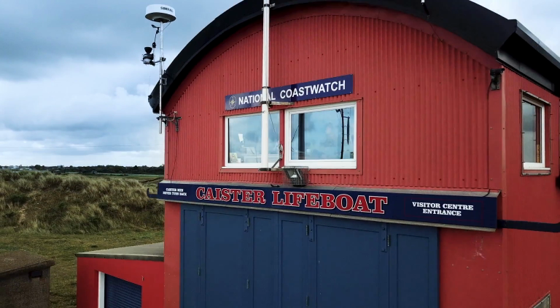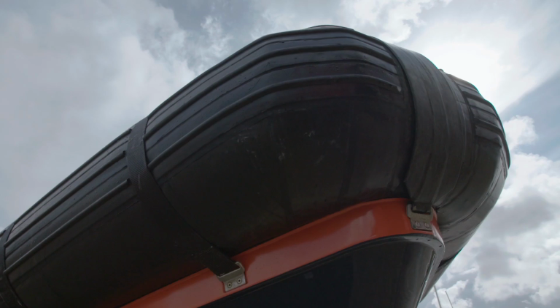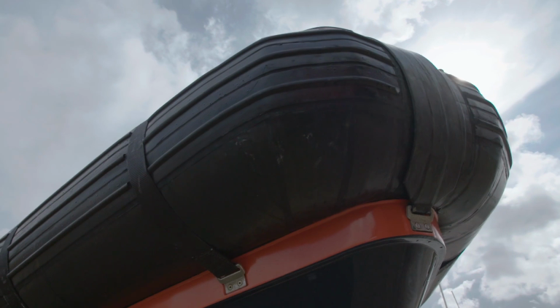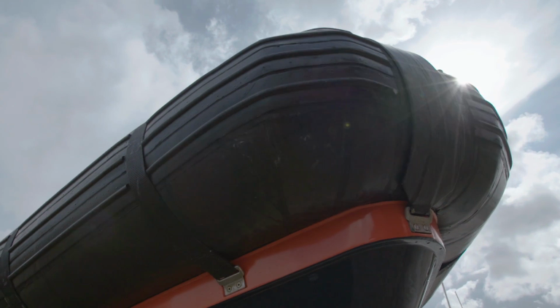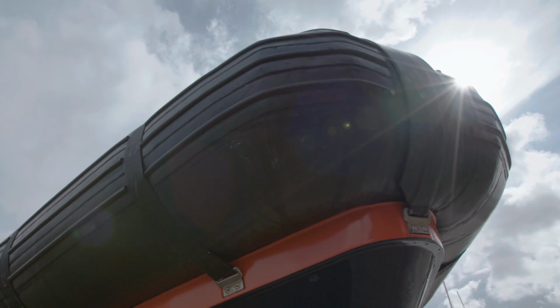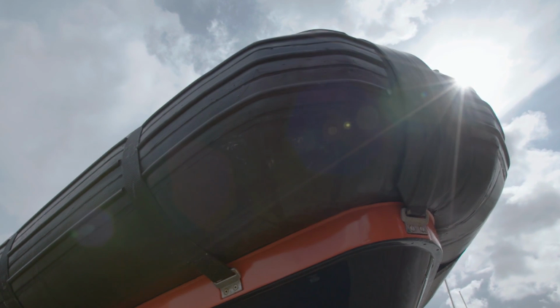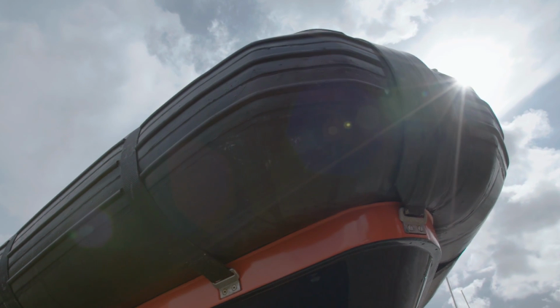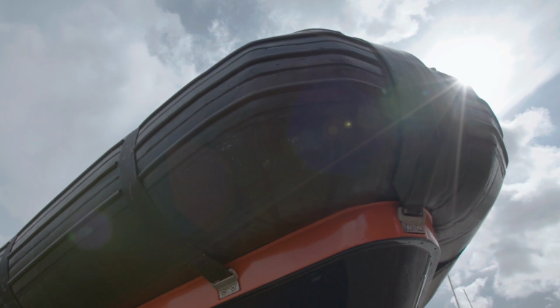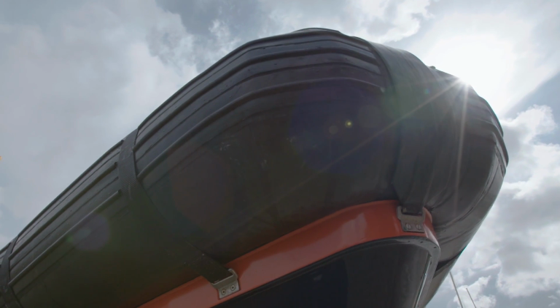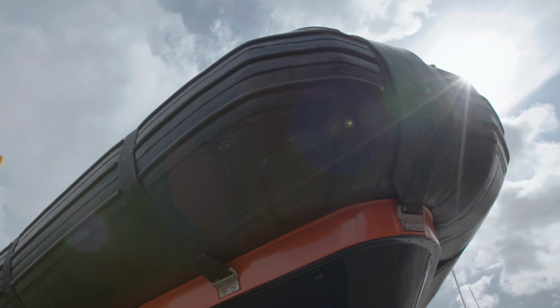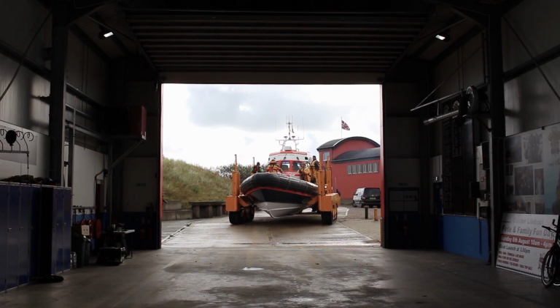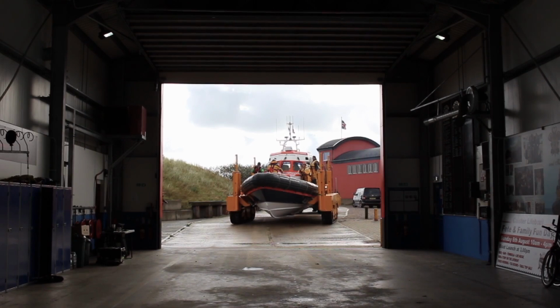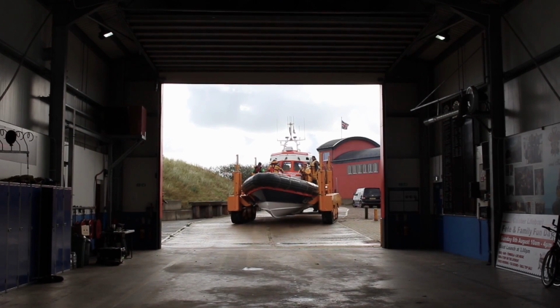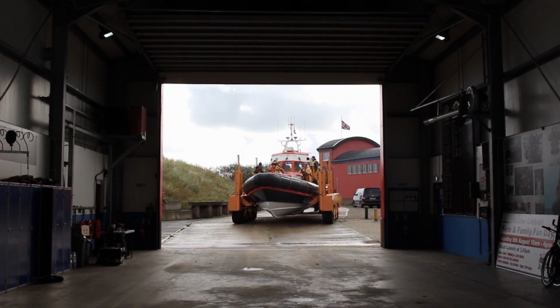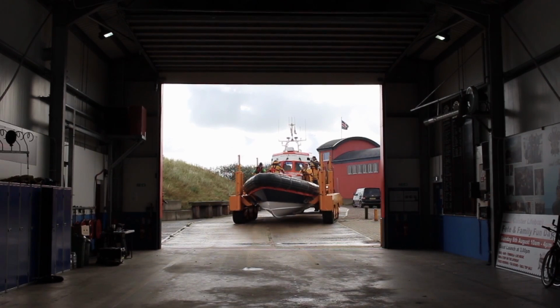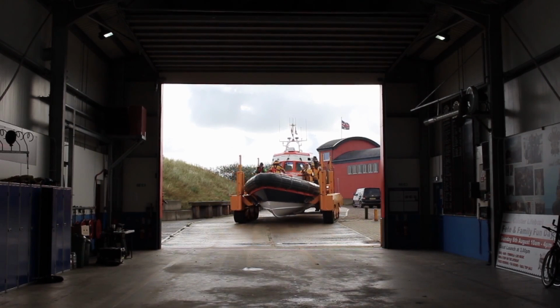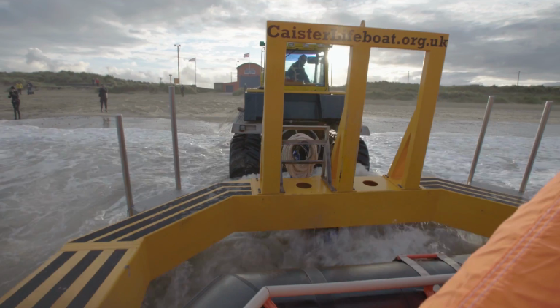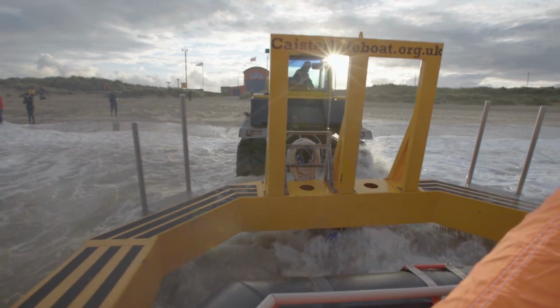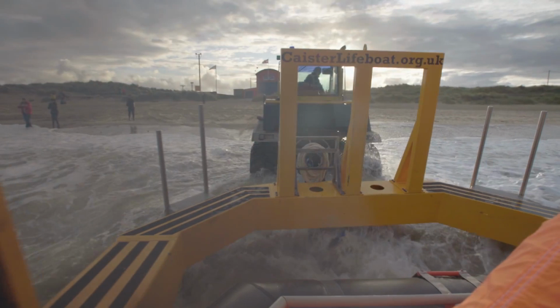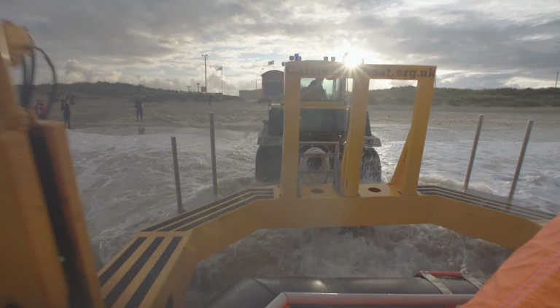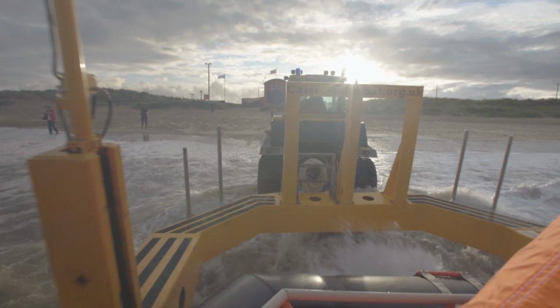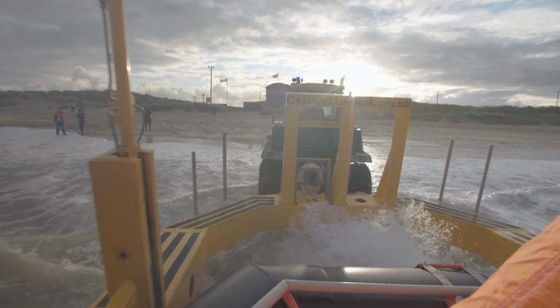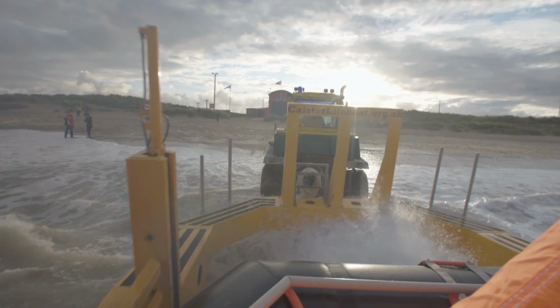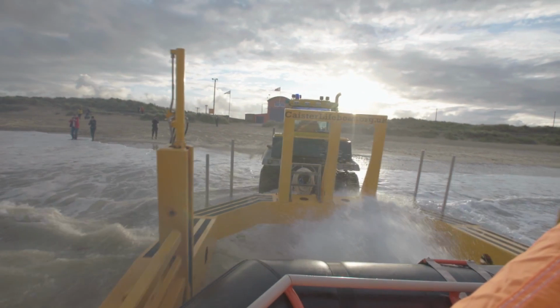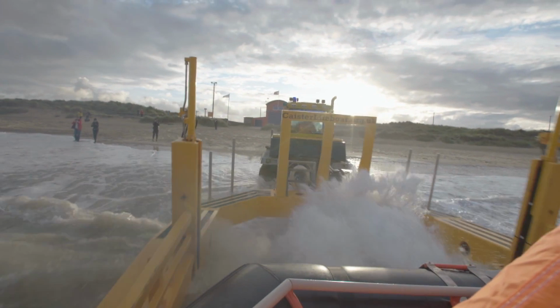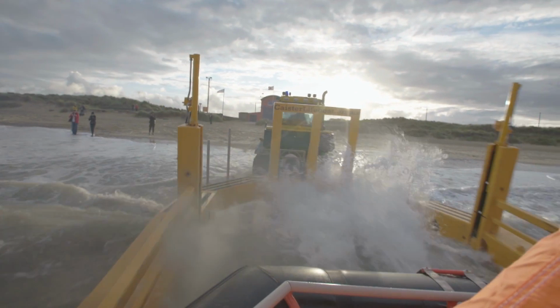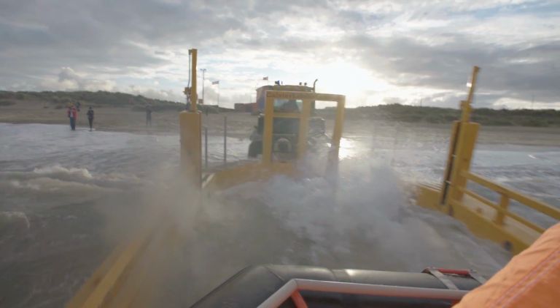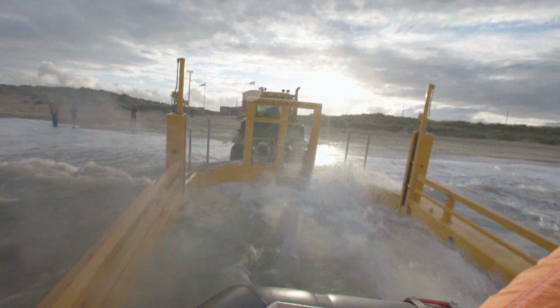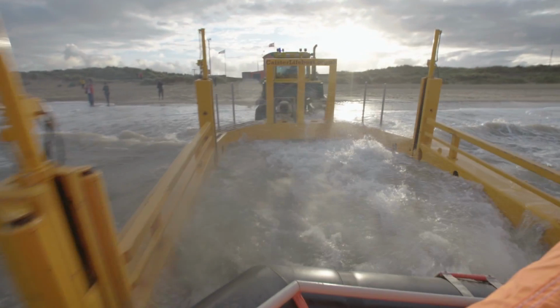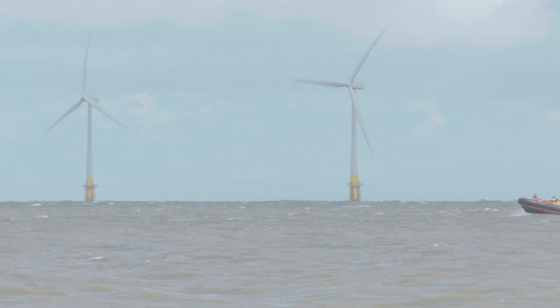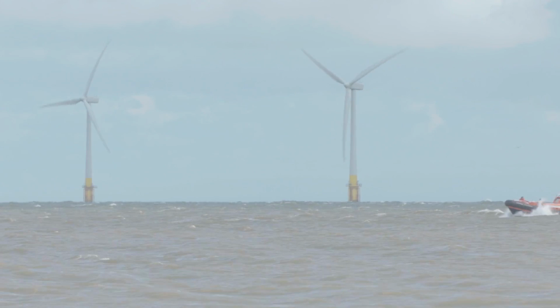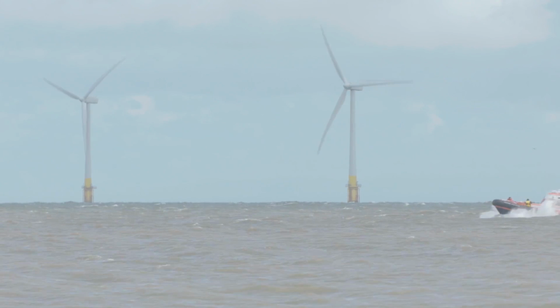This is Caister-on-Sea in Great Yarmouth. This is Caister lifeboat, the only independent lifeboat in the country. We're very proud of what facilities we have in Caister.